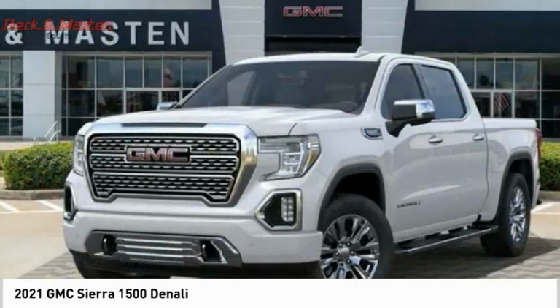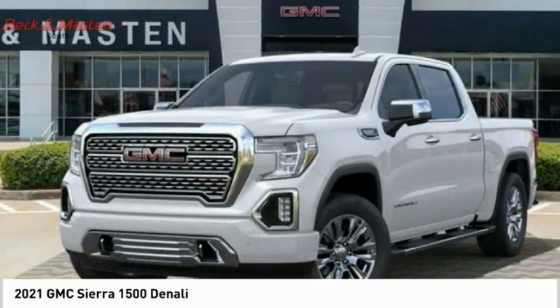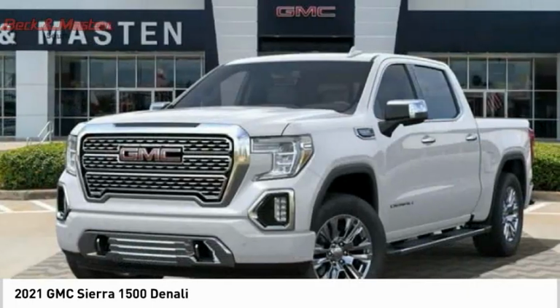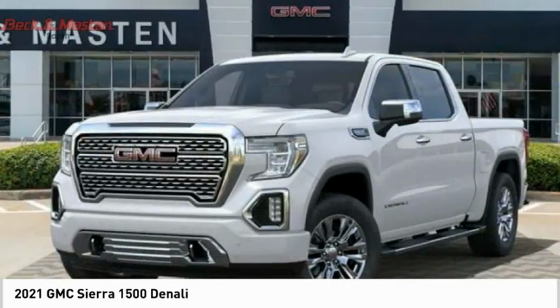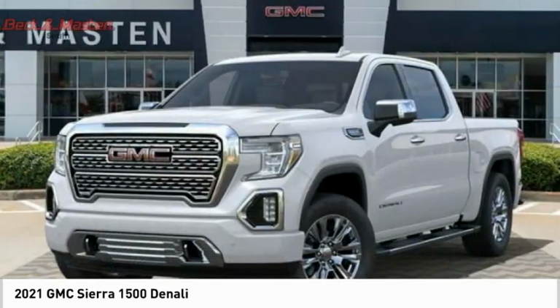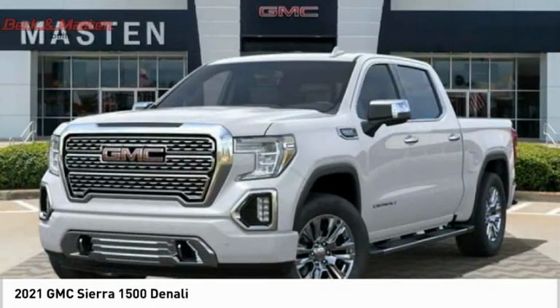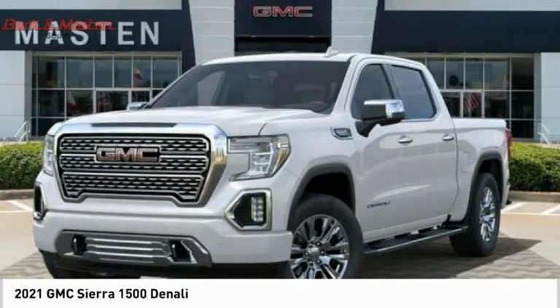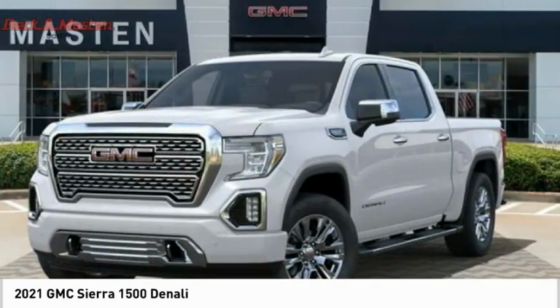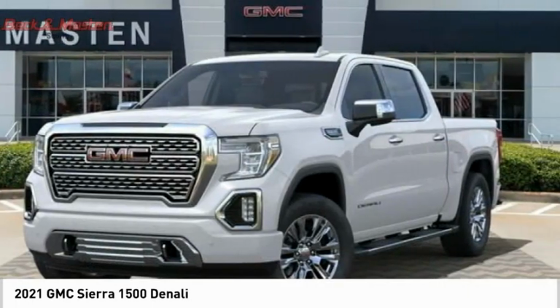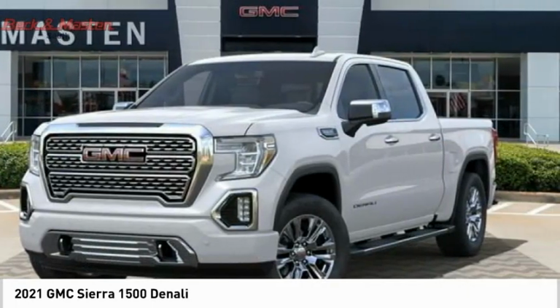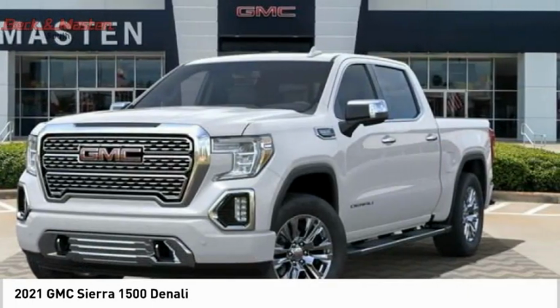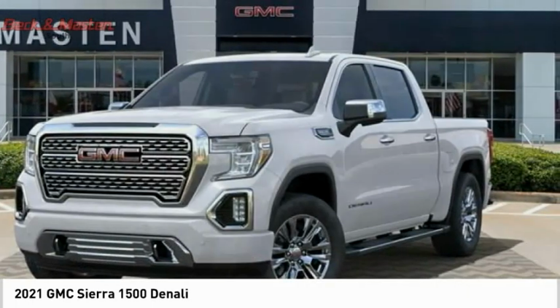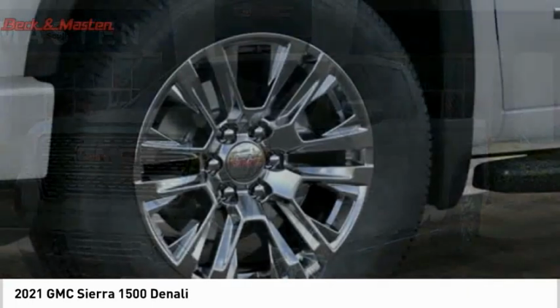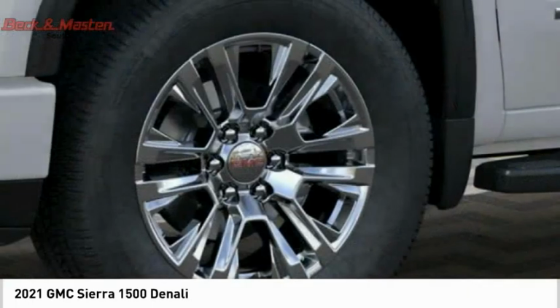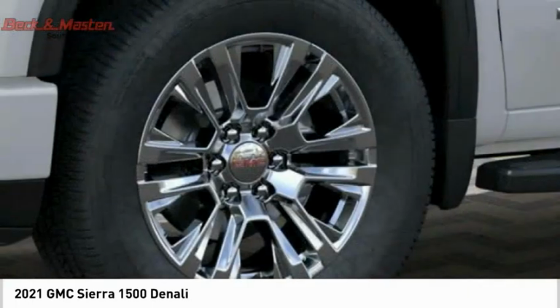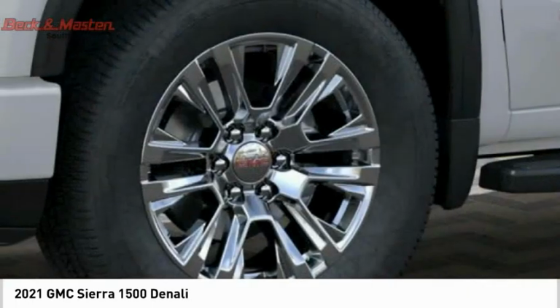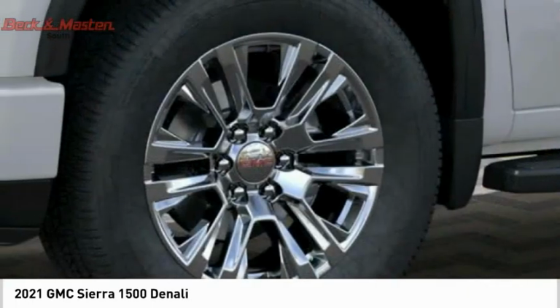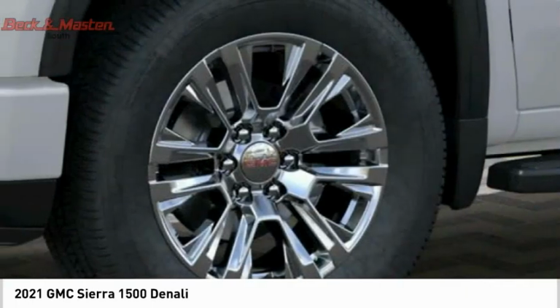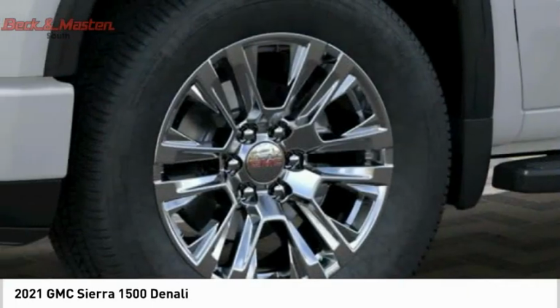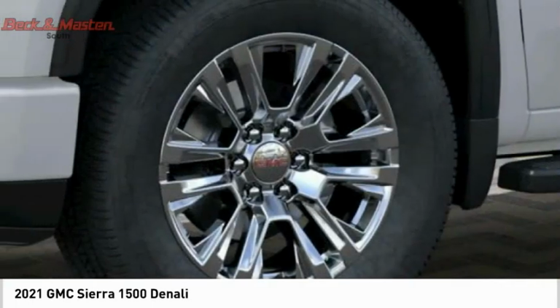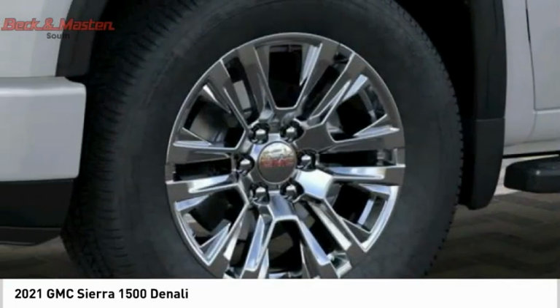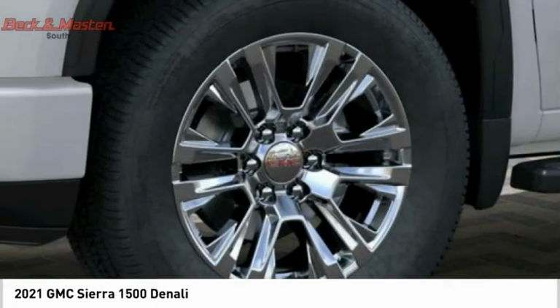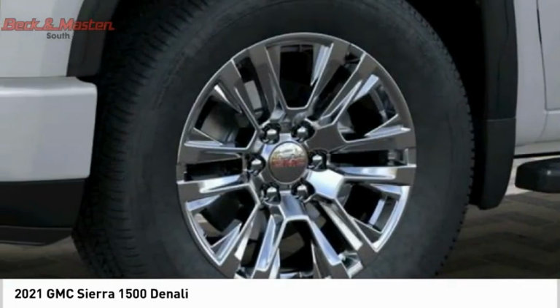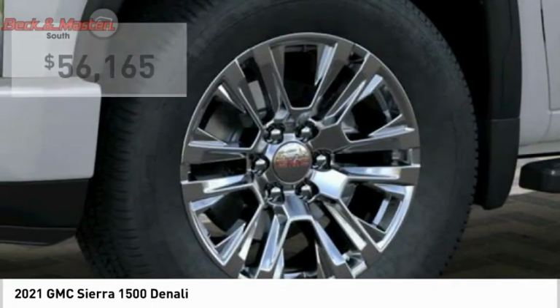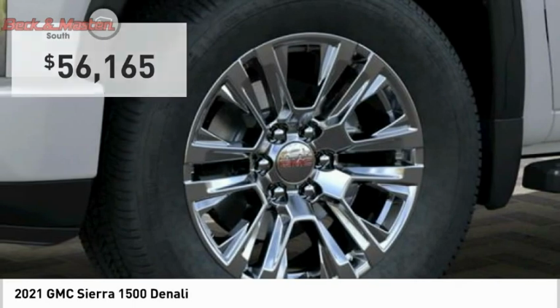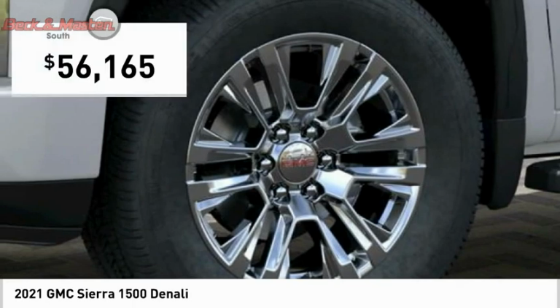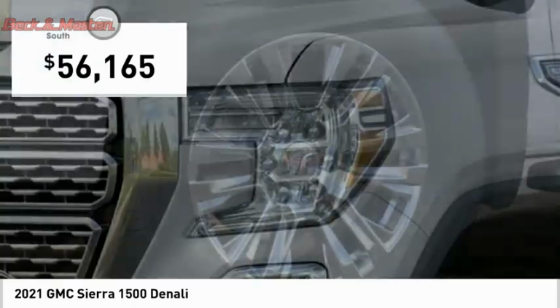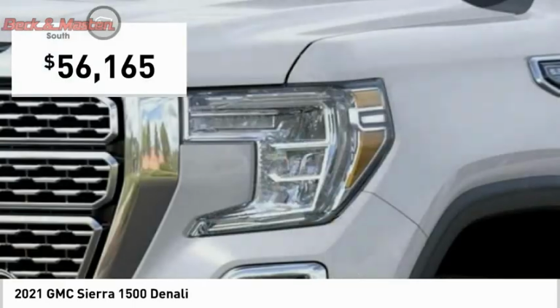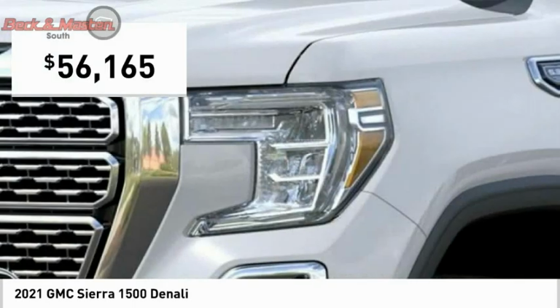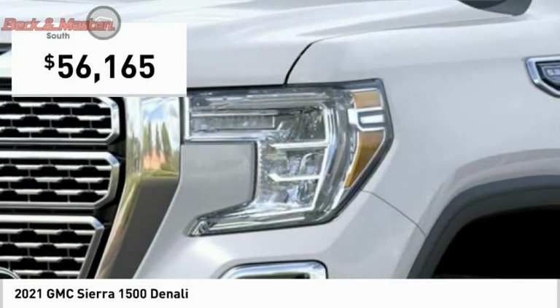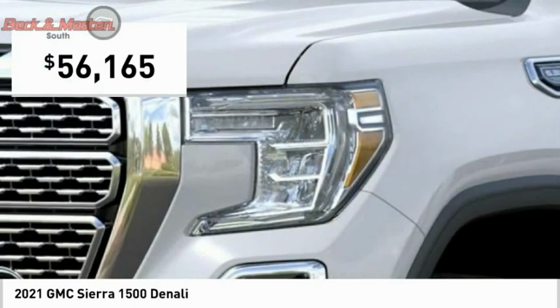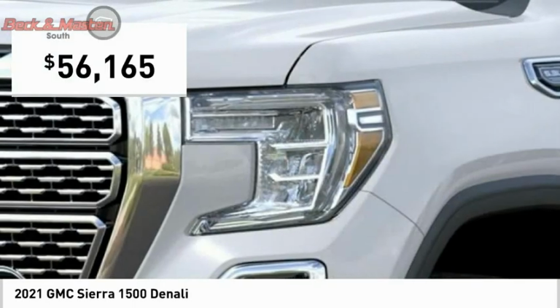Power and advanced technology can both be found in this fantastic truck, so come take a test drive today.